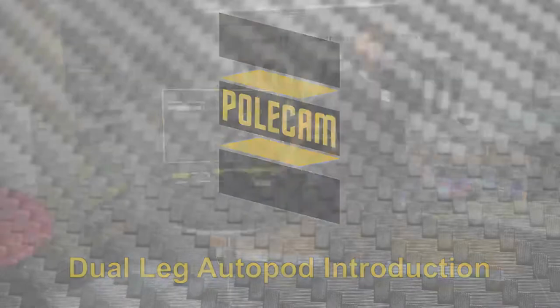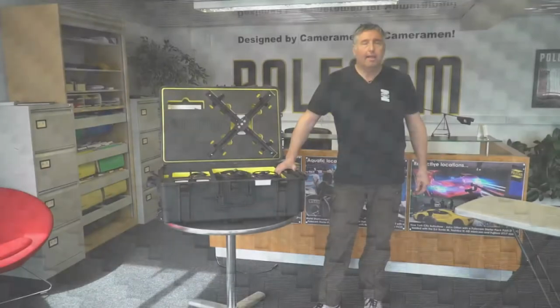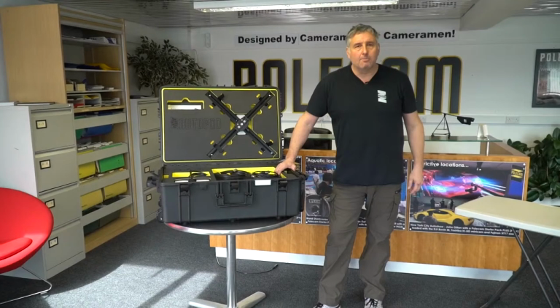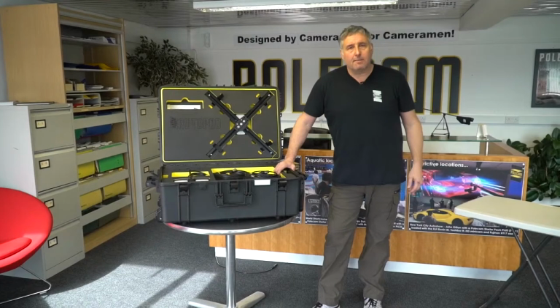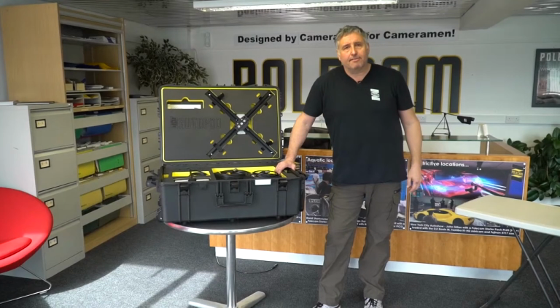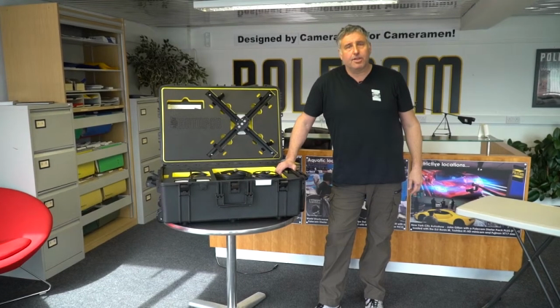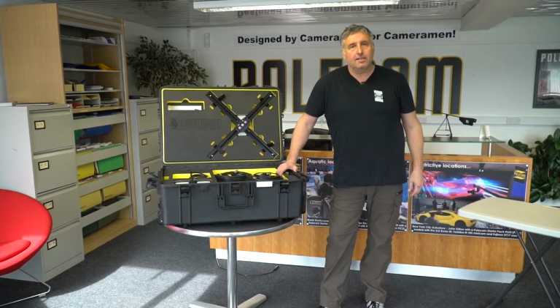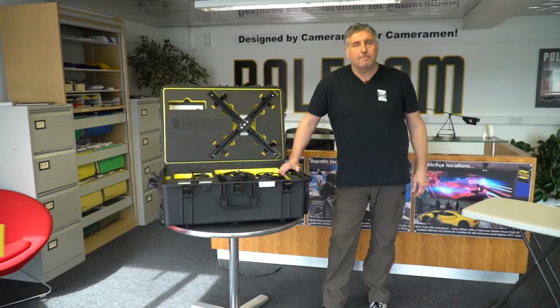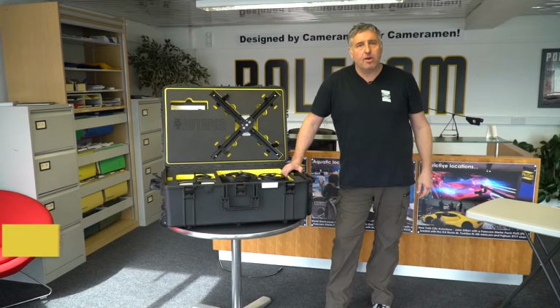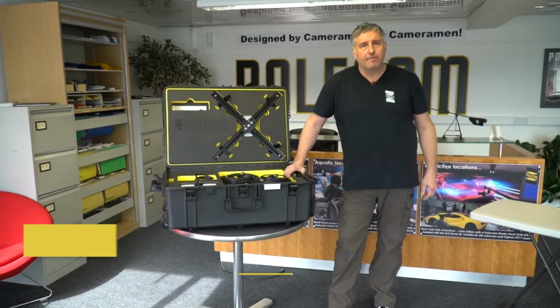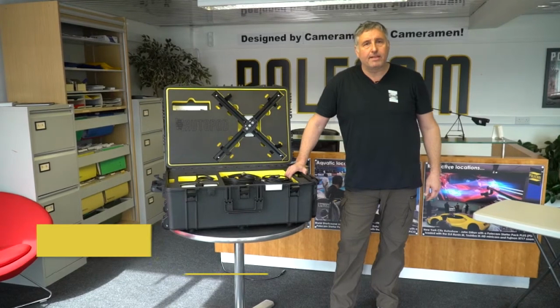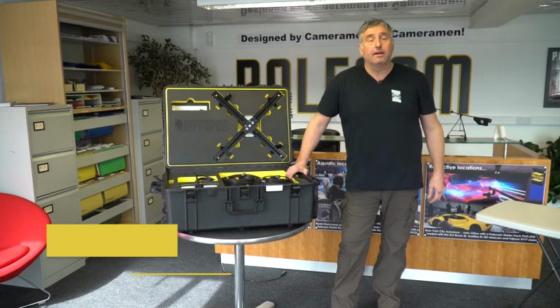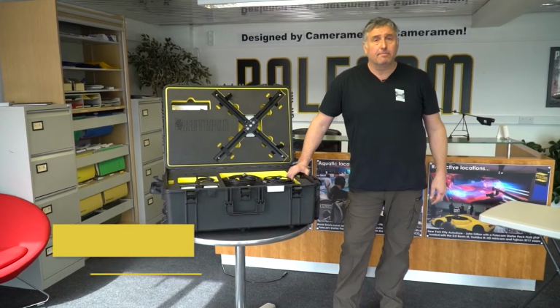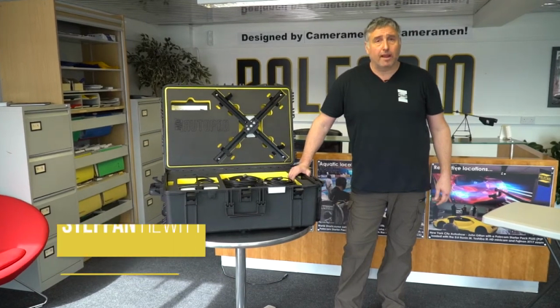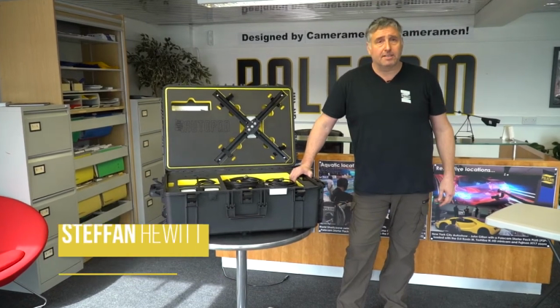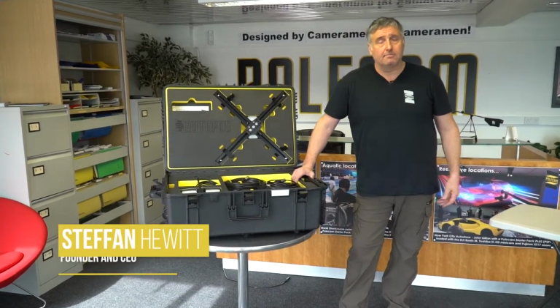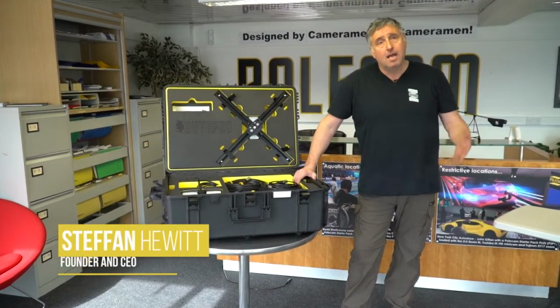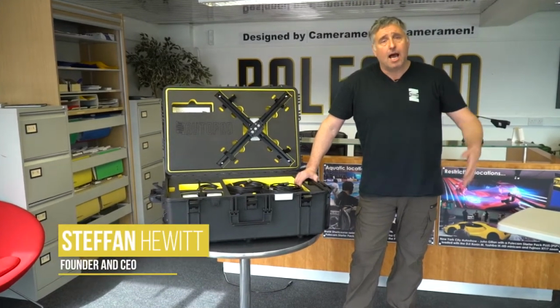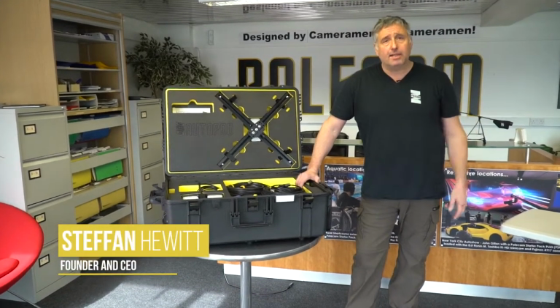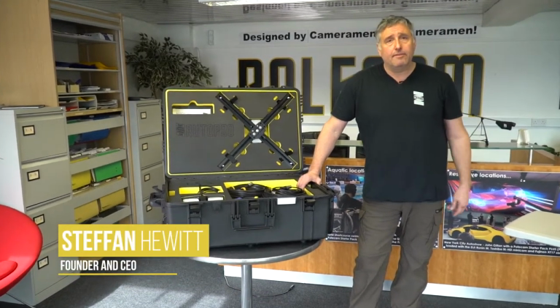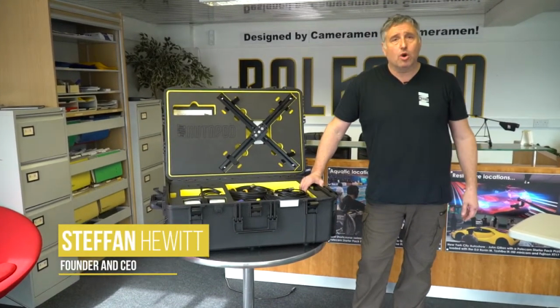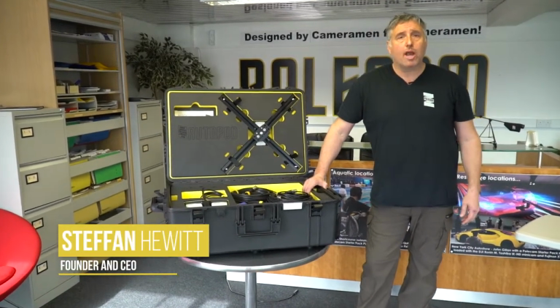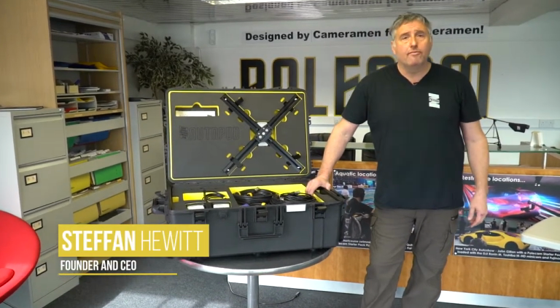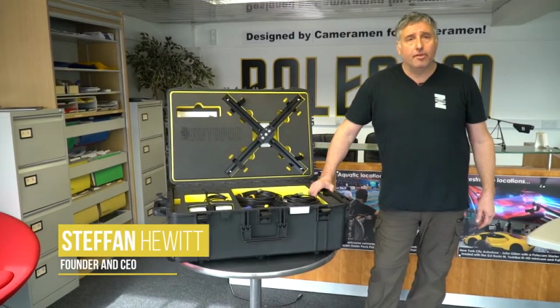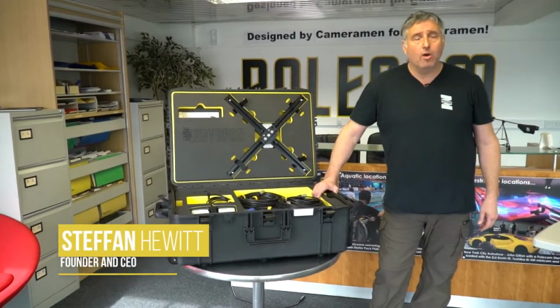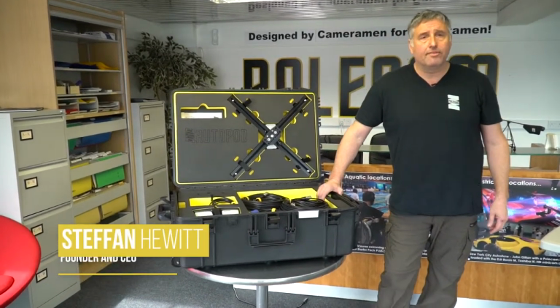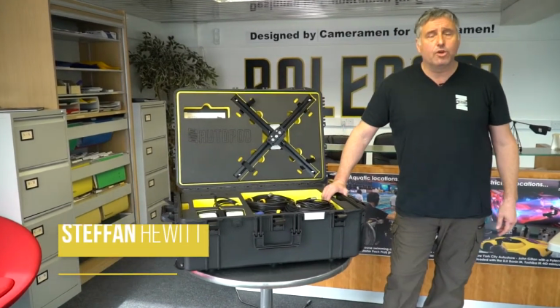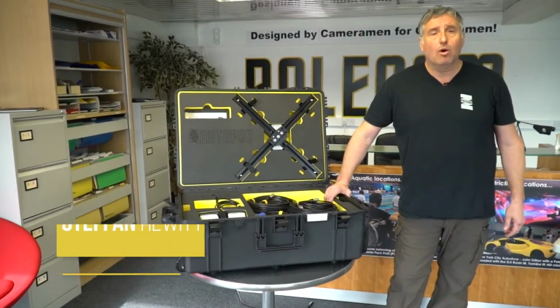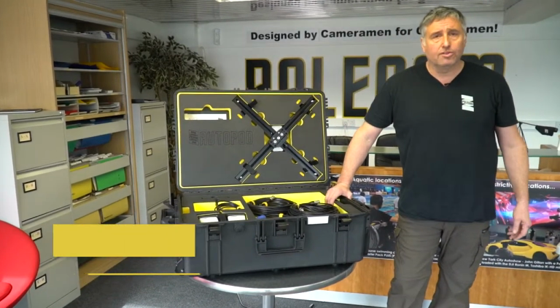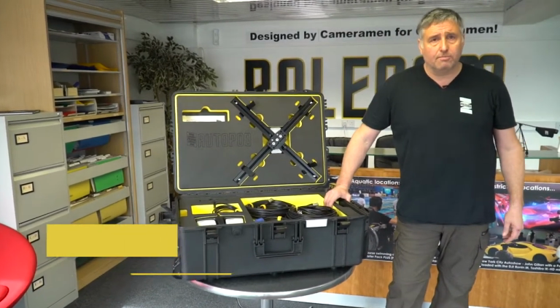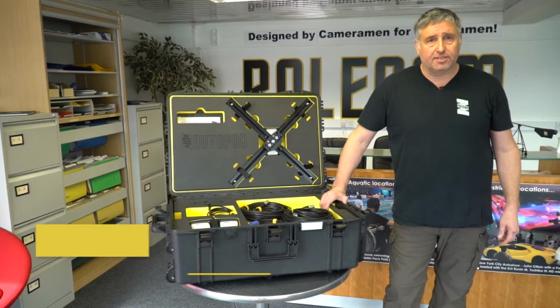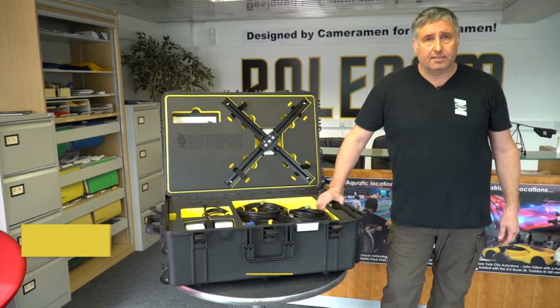Hello, my name is Stefan Hewitt and I'm the owner and inventor of the Polecam system. I'd like to give you a quick overview of the new Autopod system.